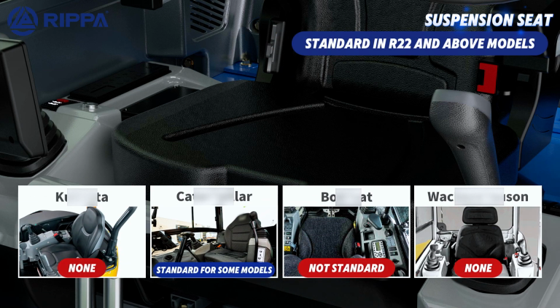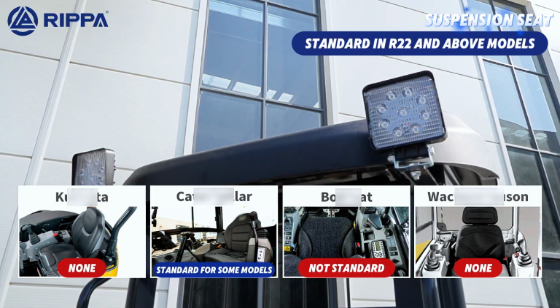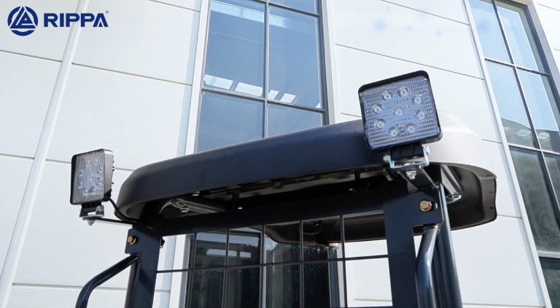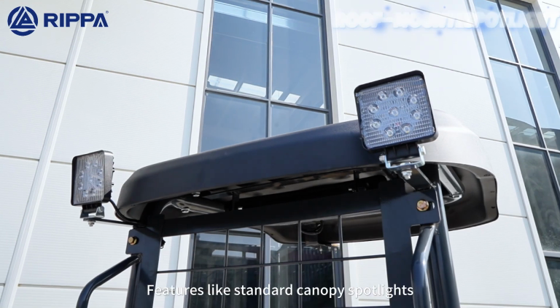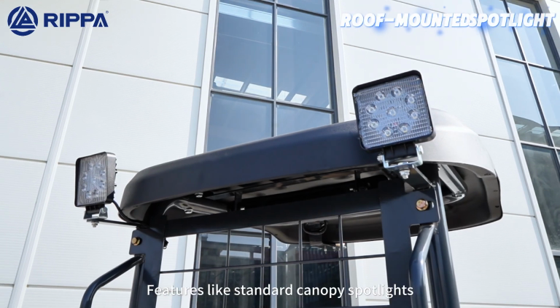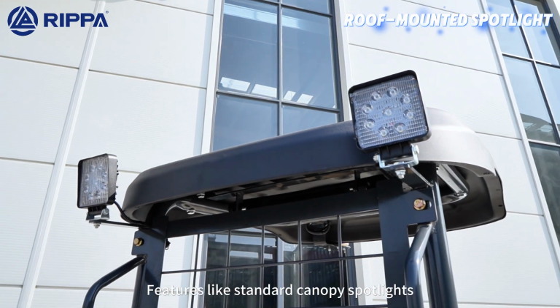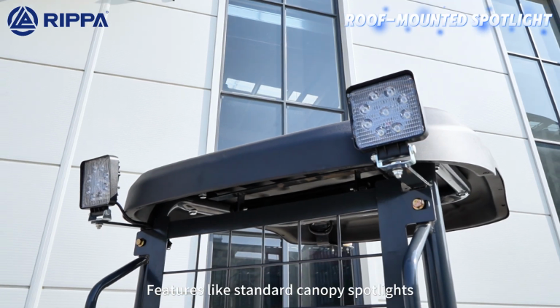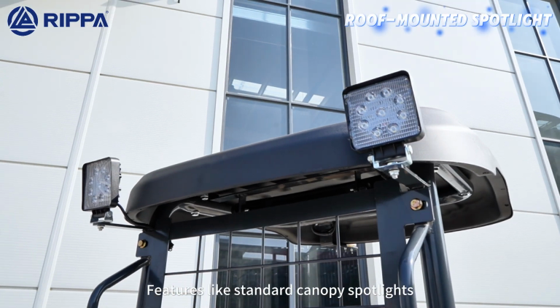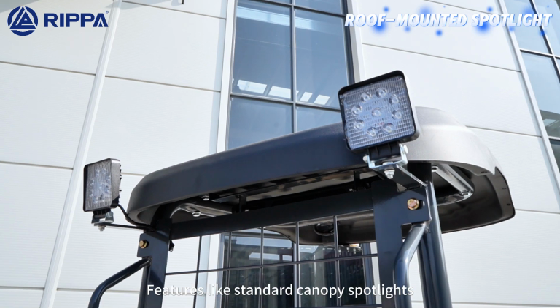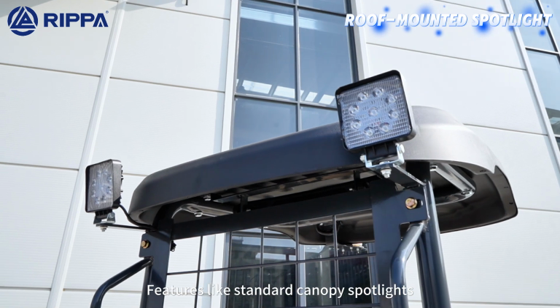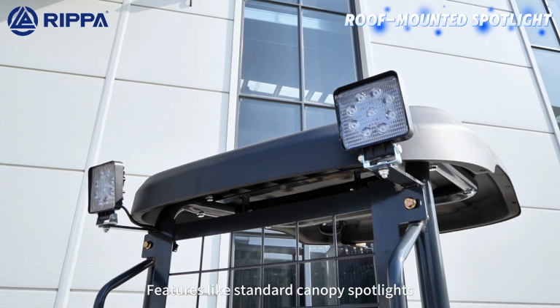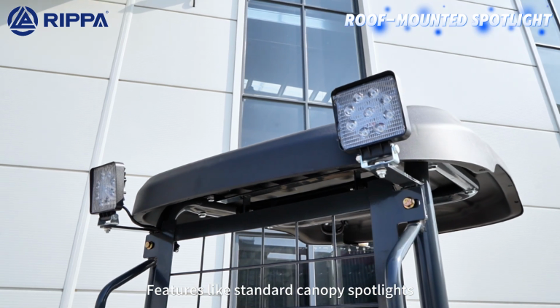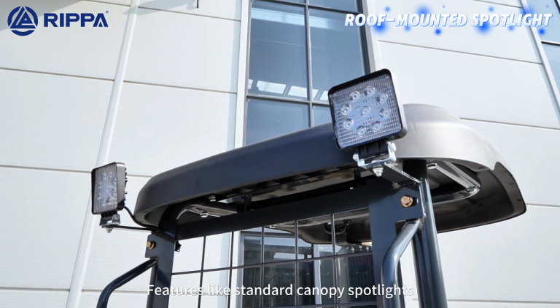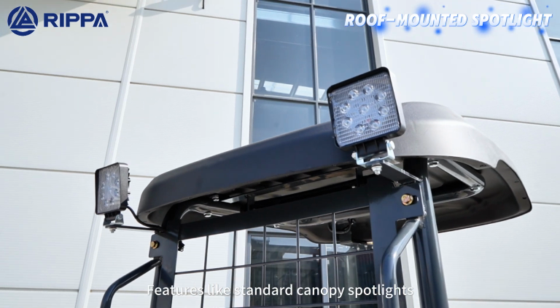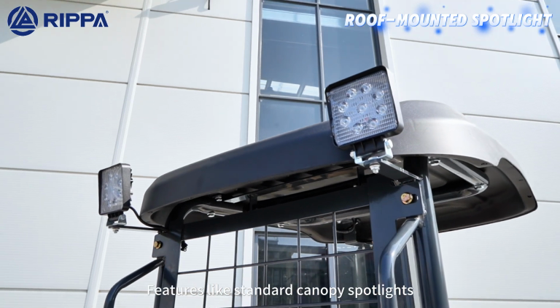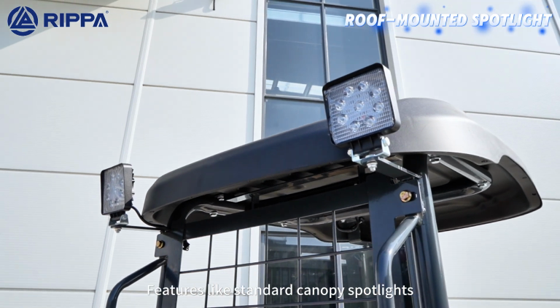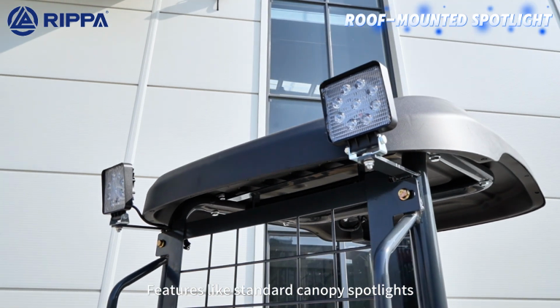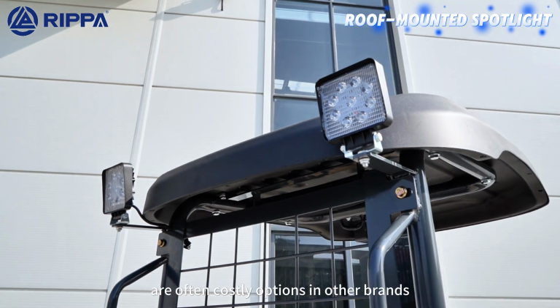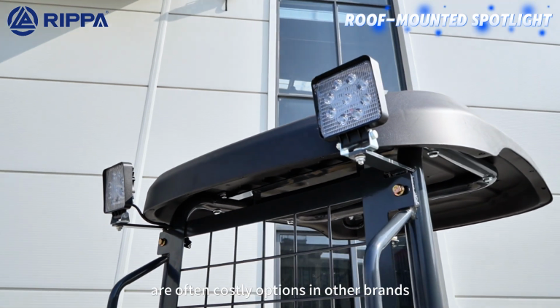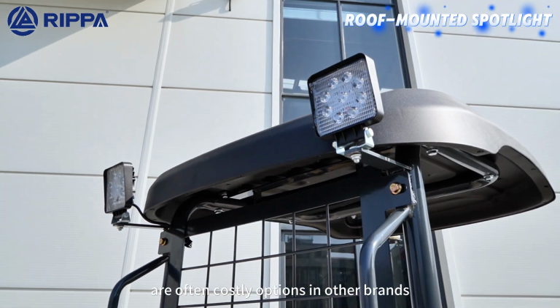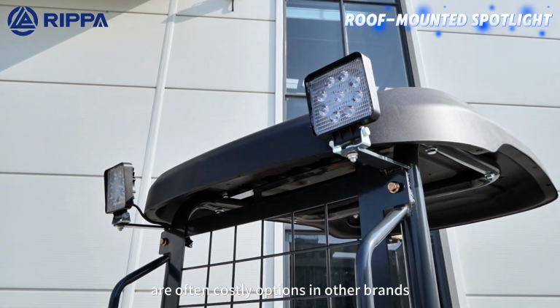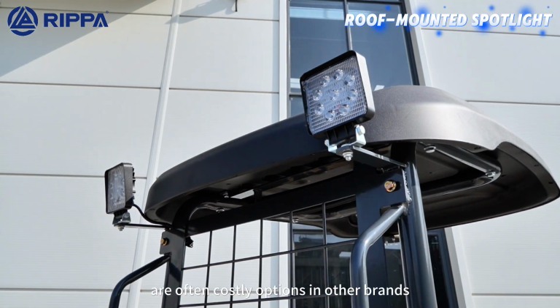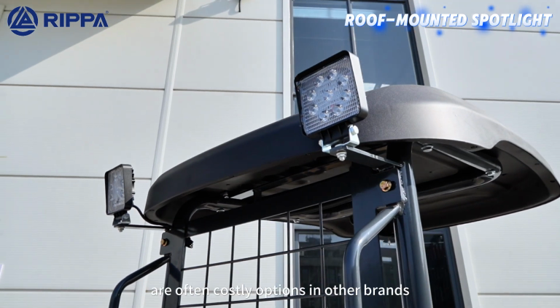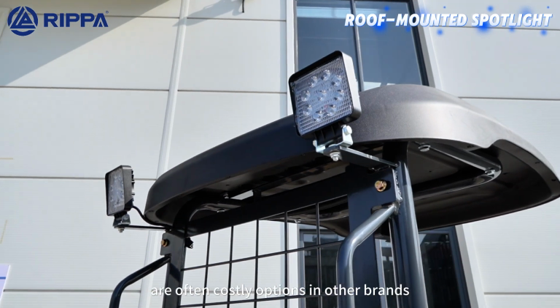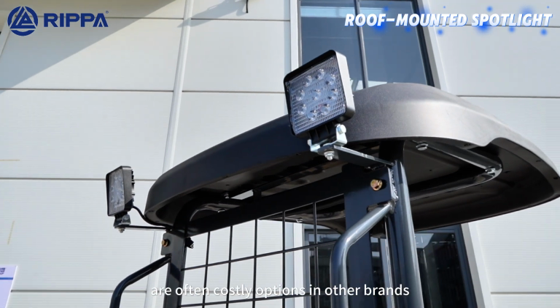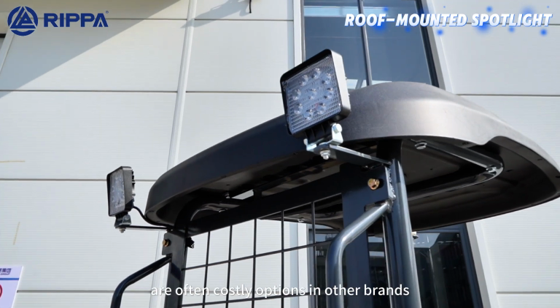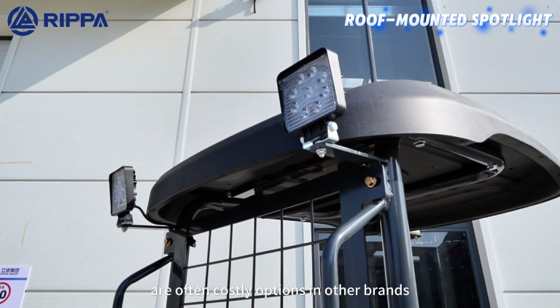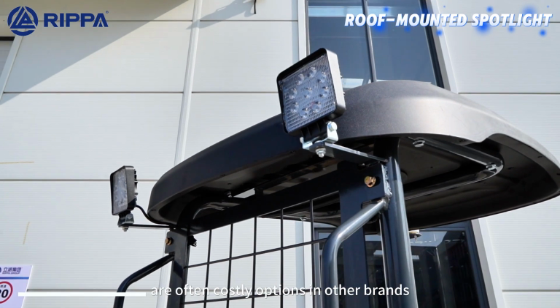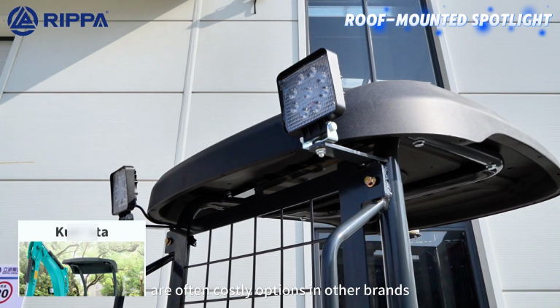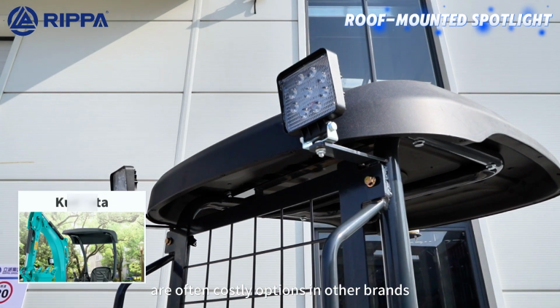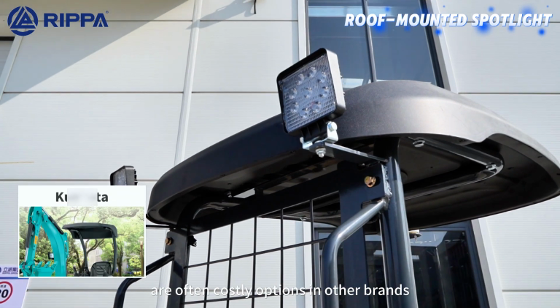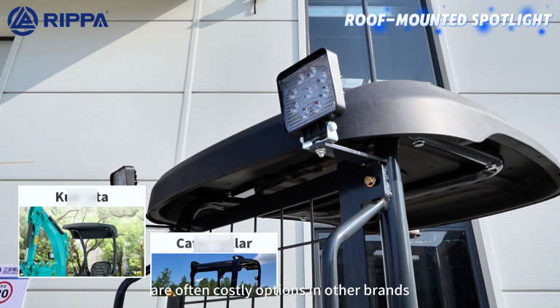Features like standard canopy spotlights are often costly options in other brands.